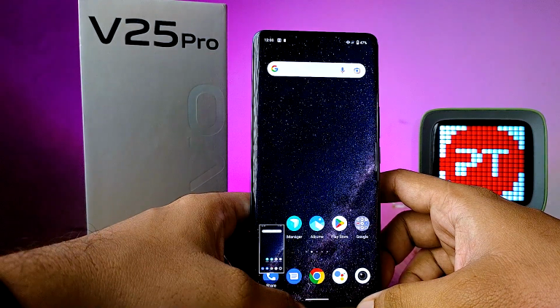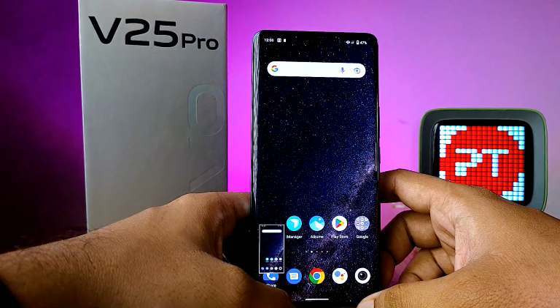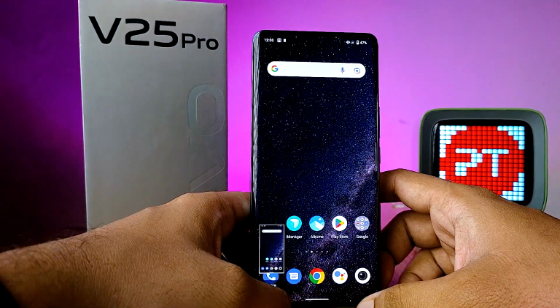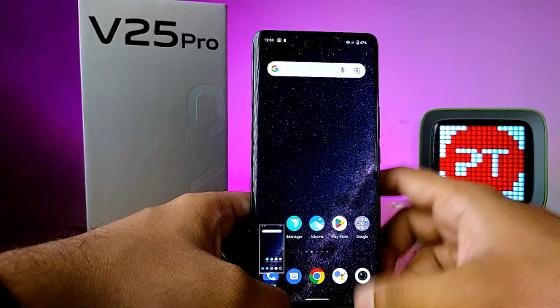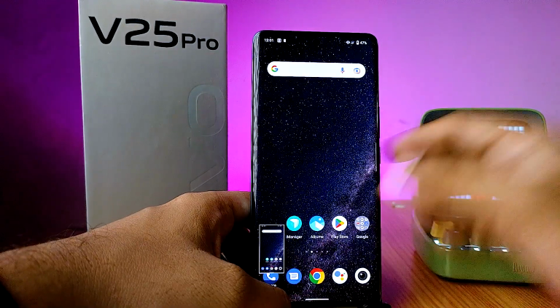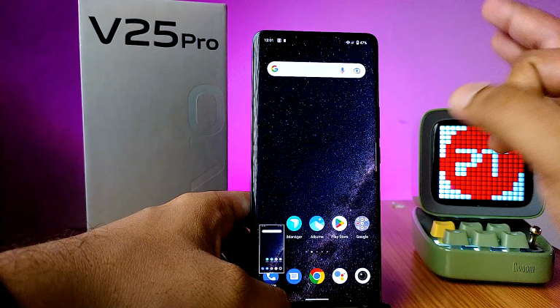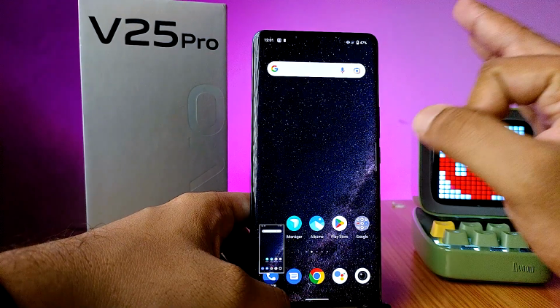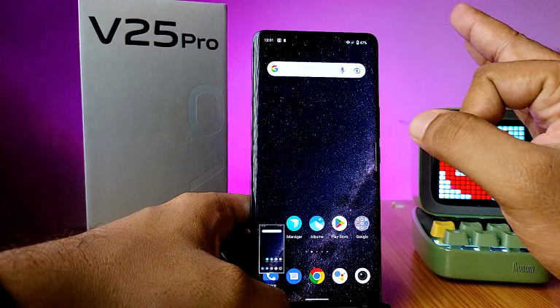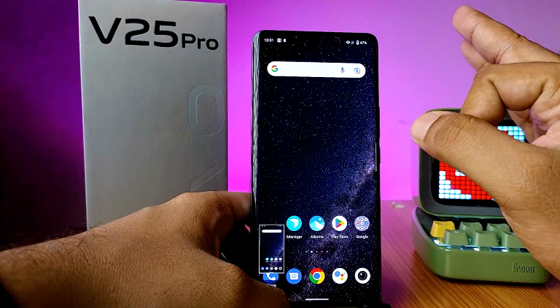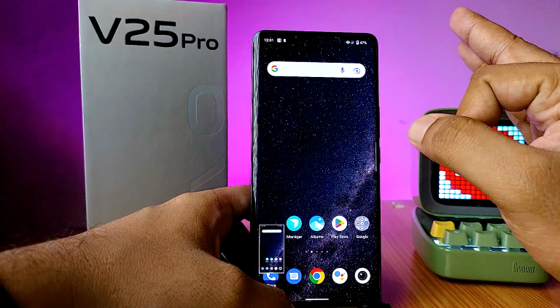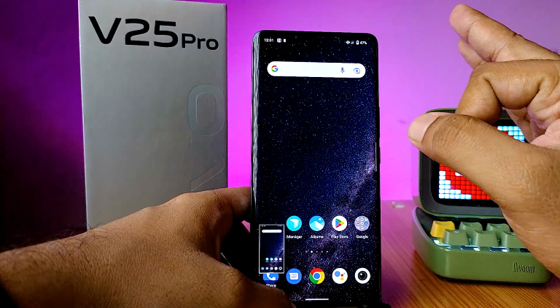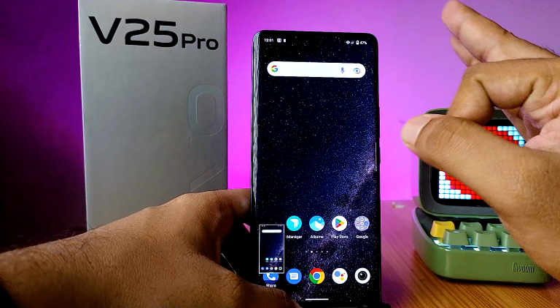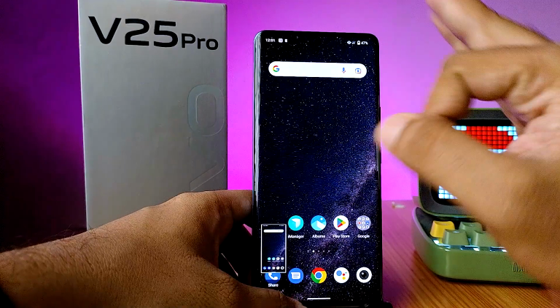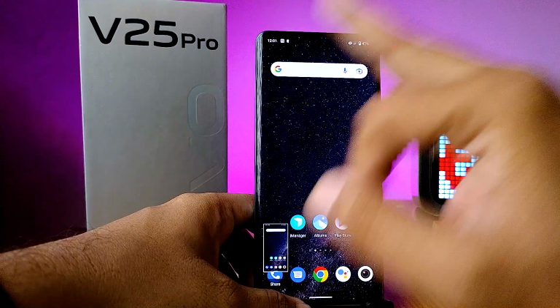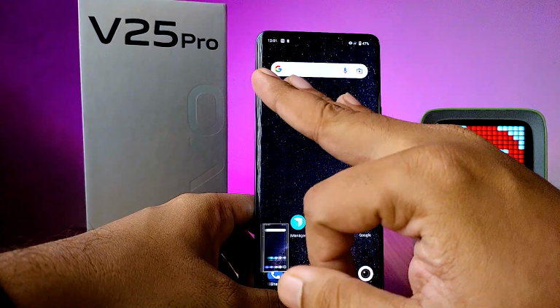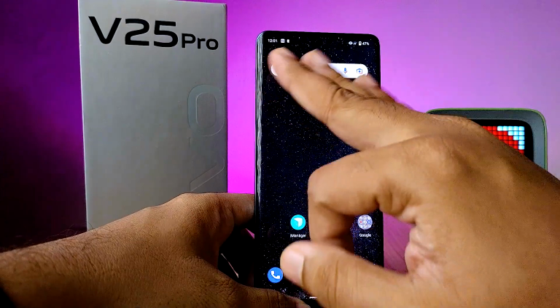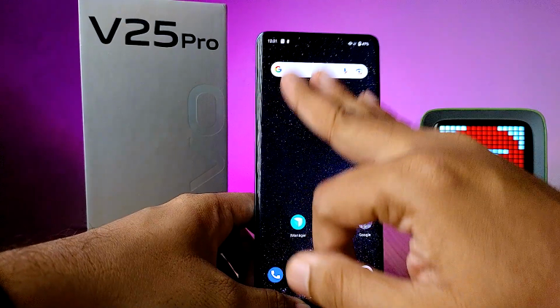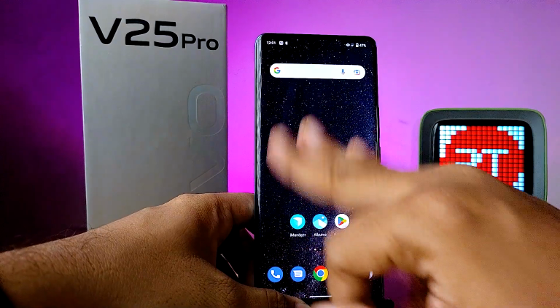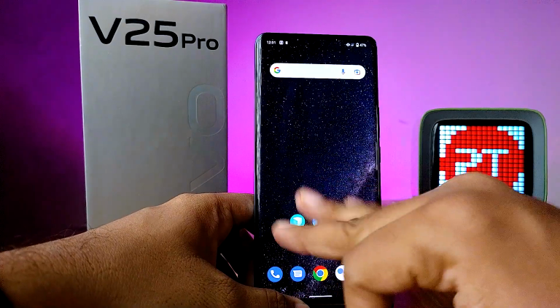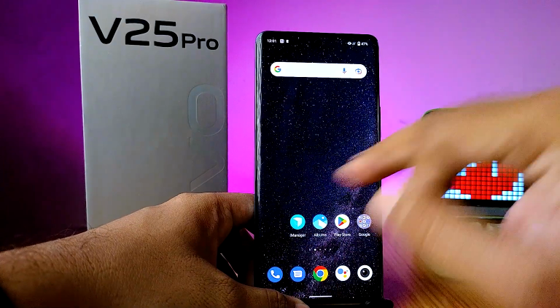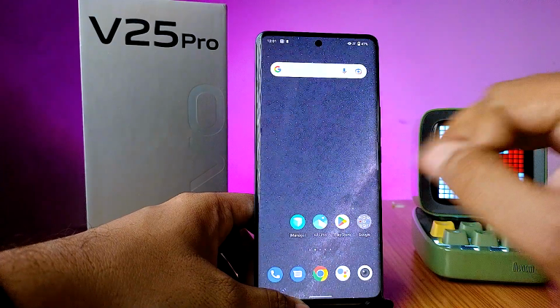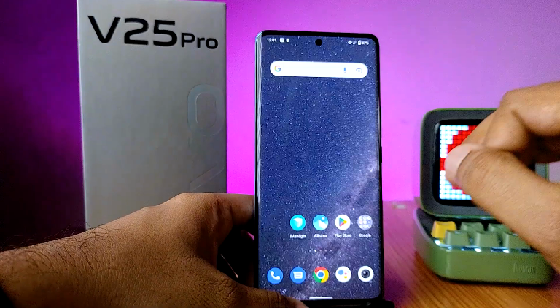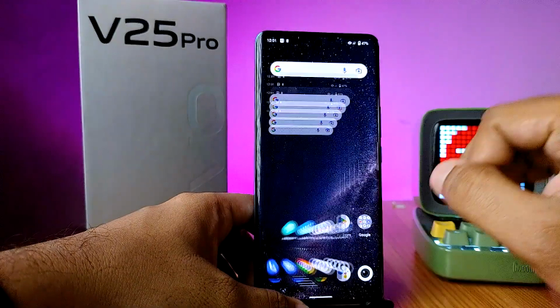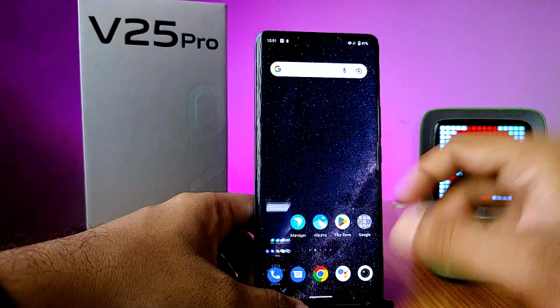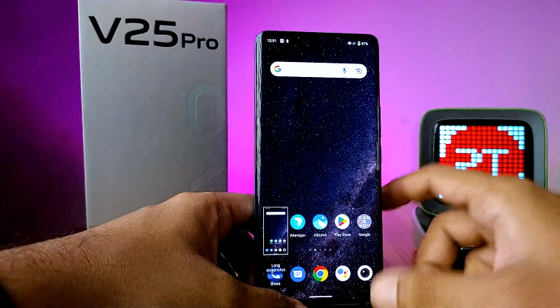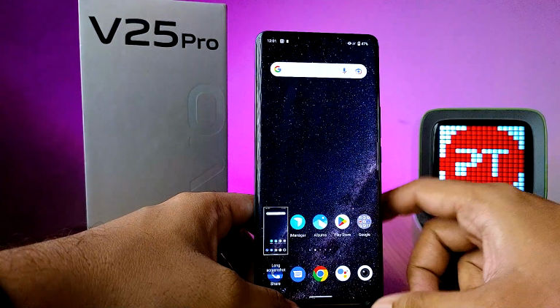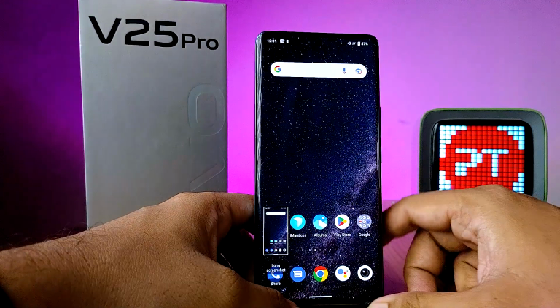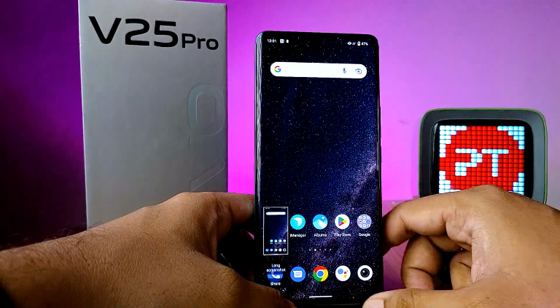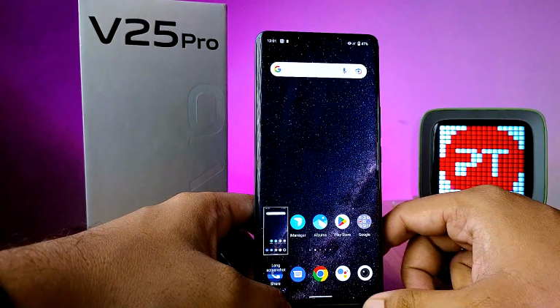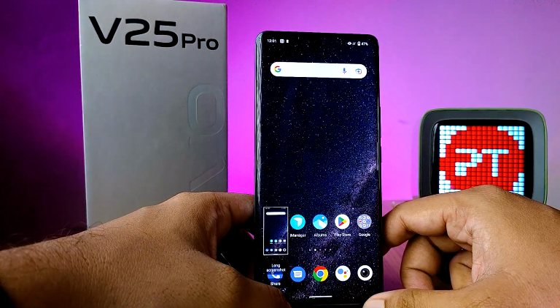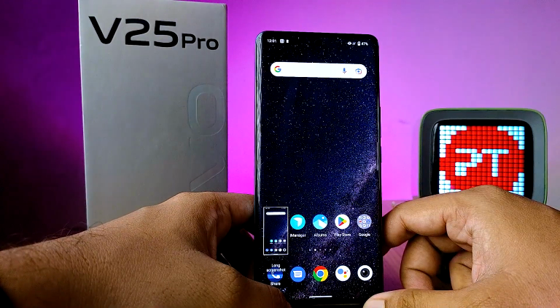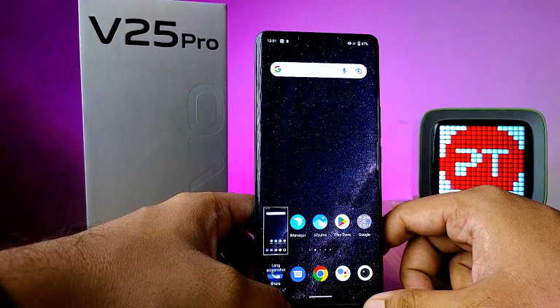The third method is using three fingers. You need to swipe down three fingers on the screen to take a screenshot.